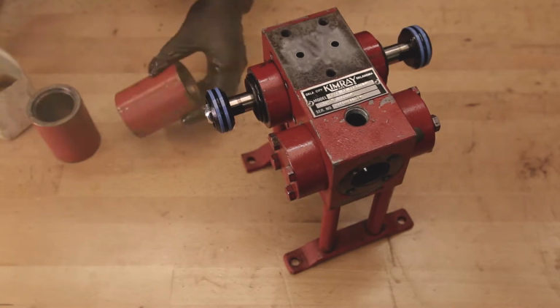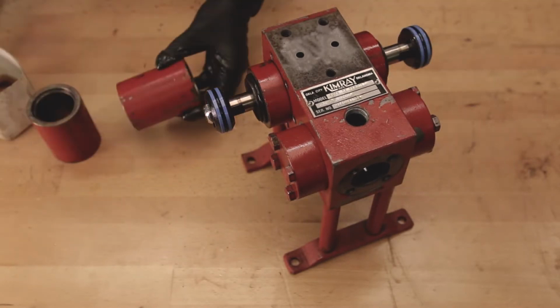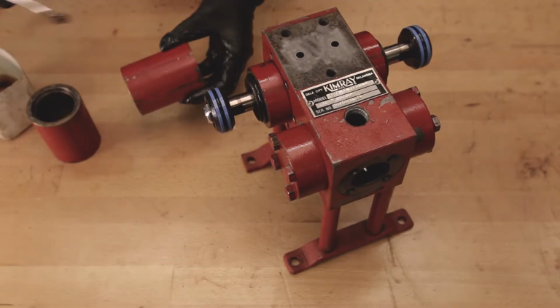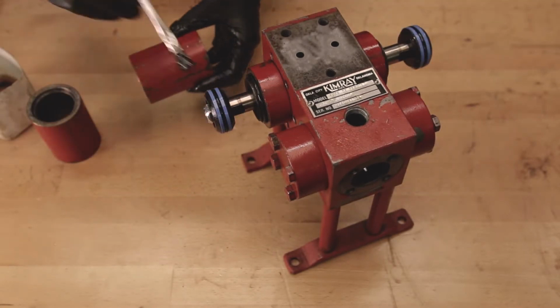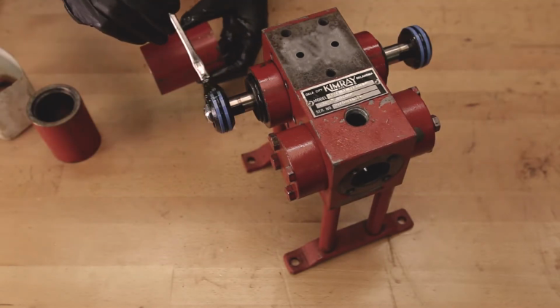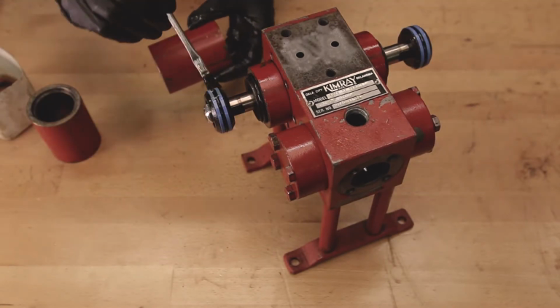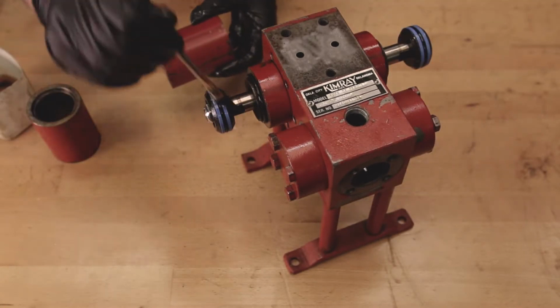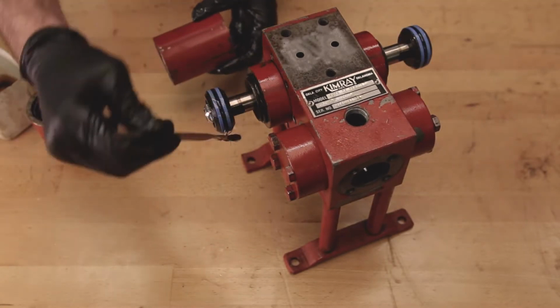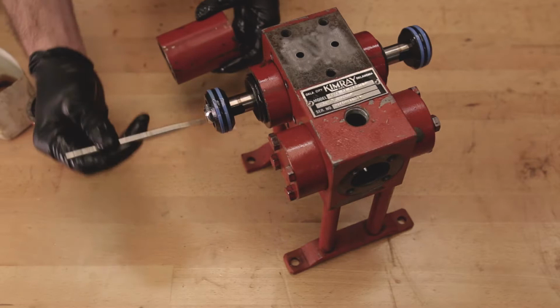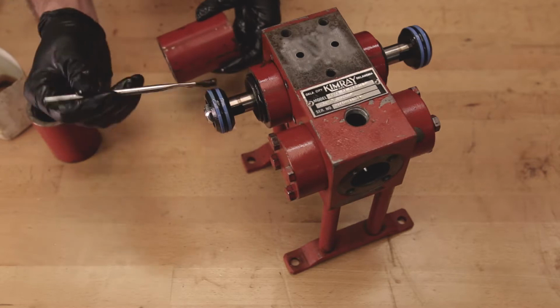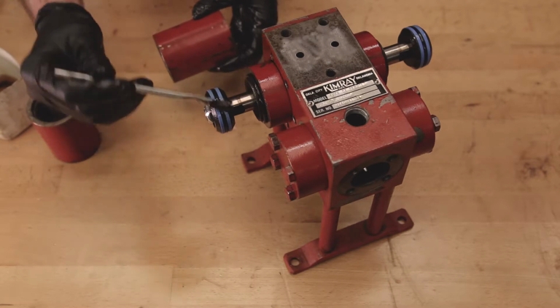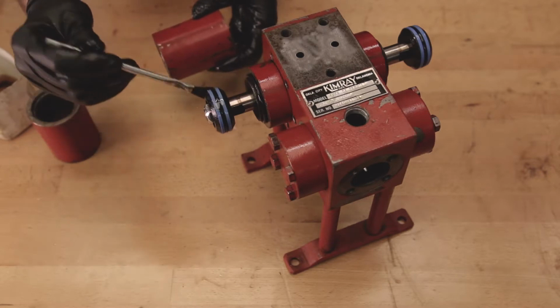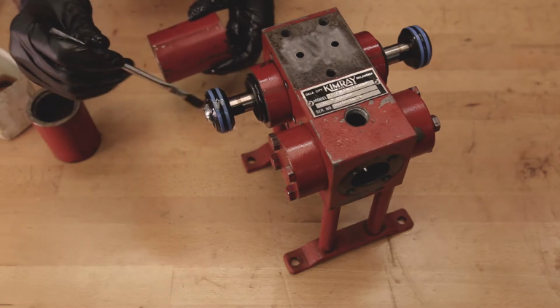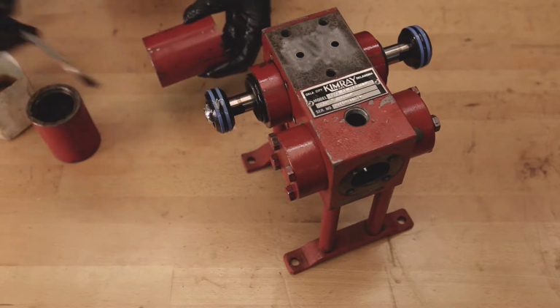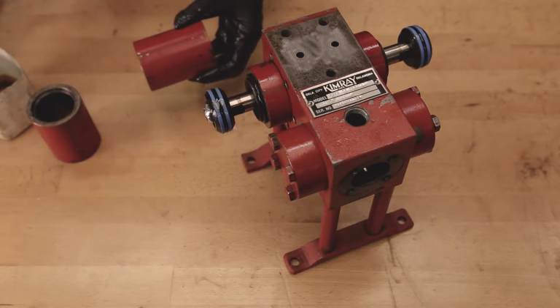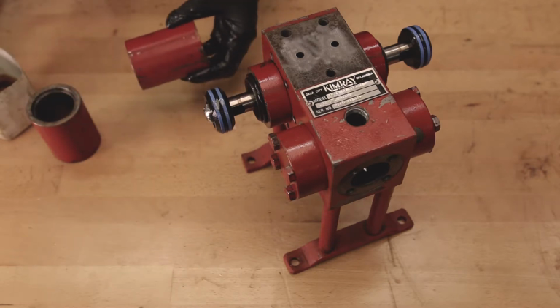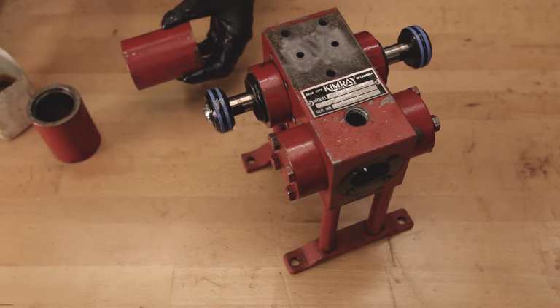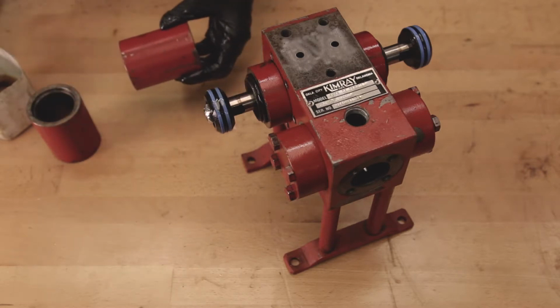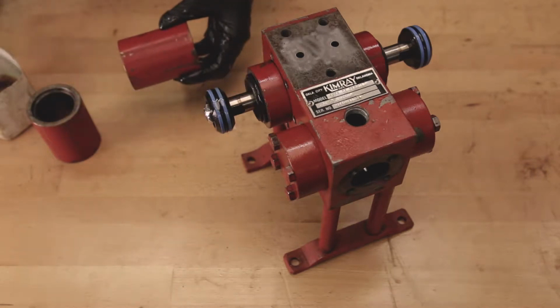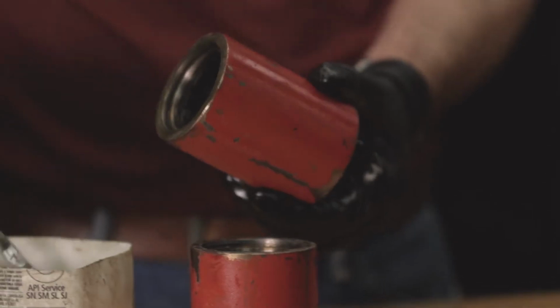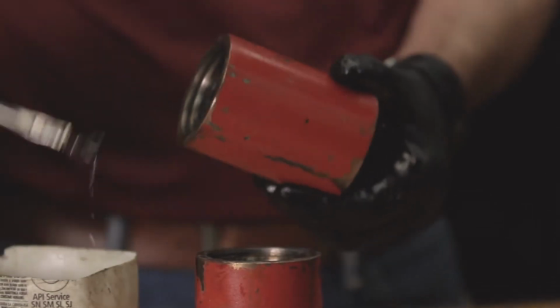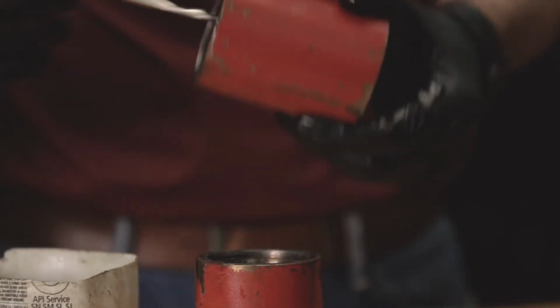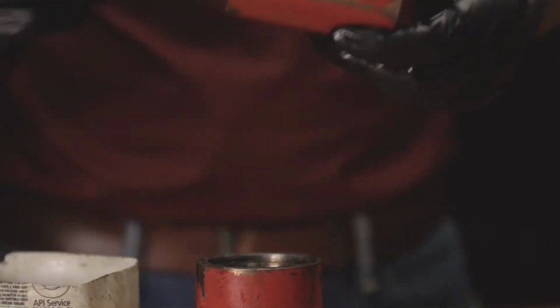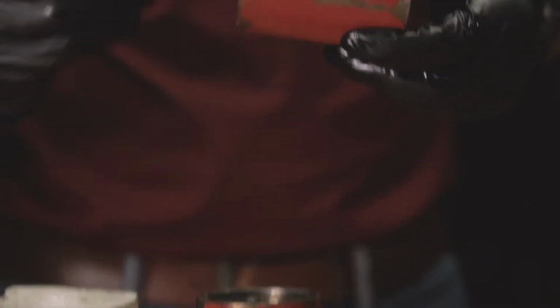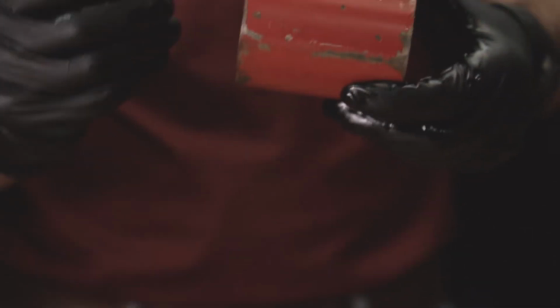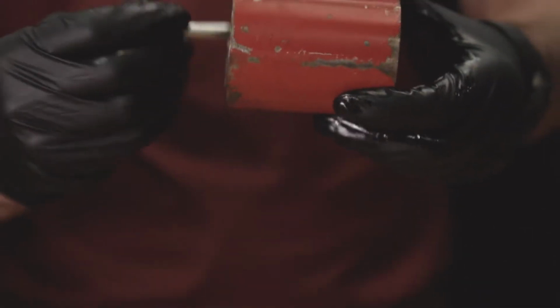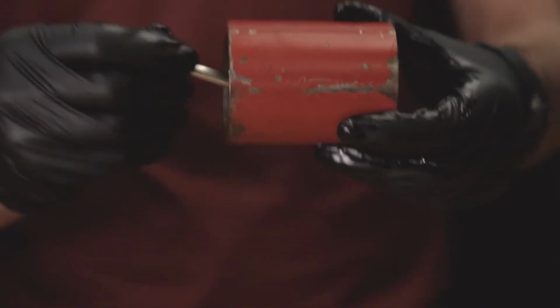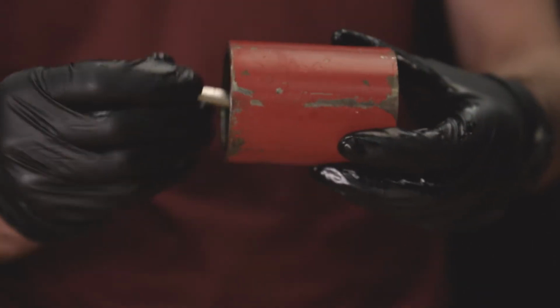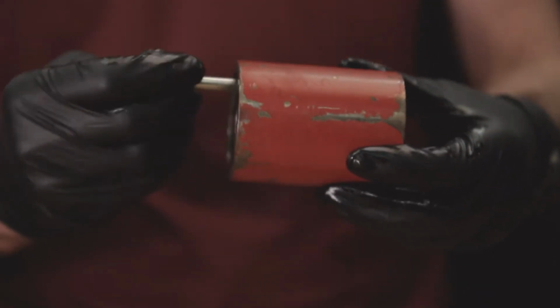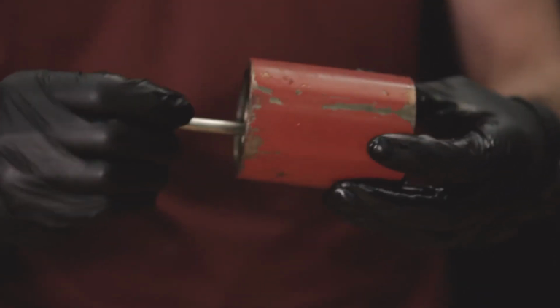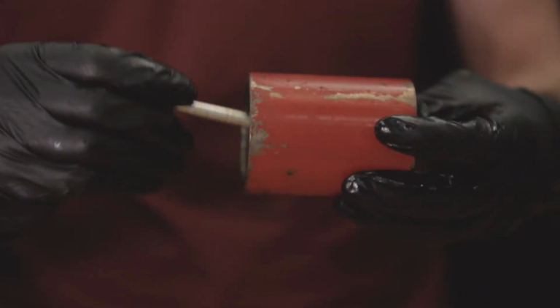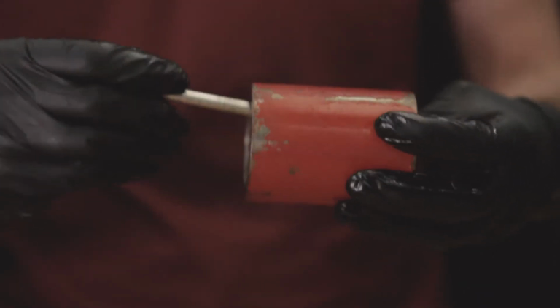Make sure that the pistons and the inside of the cylinder walls are lubricated with oil, then slide the cylinders onto the pistons.